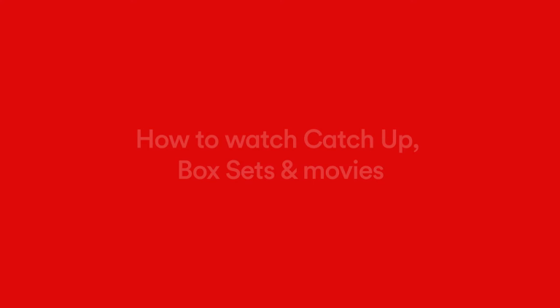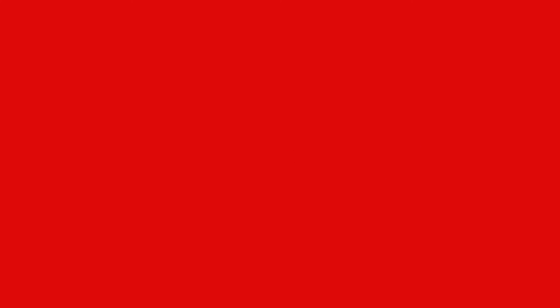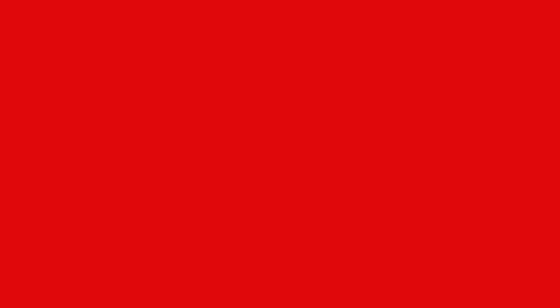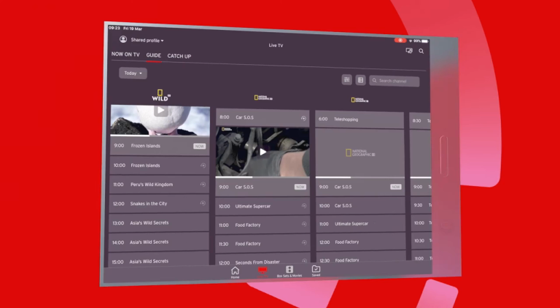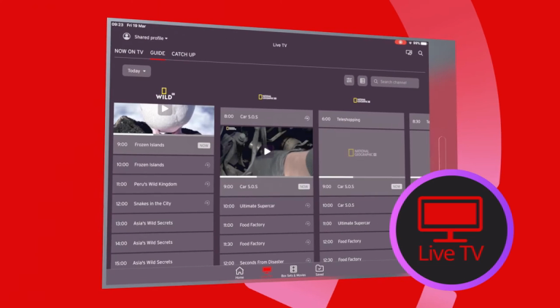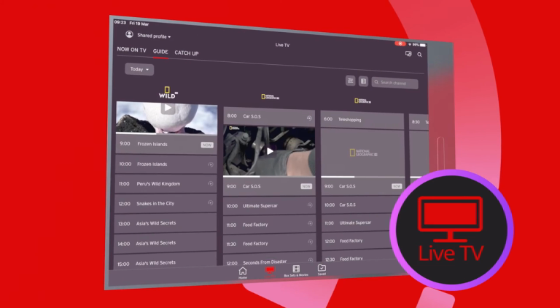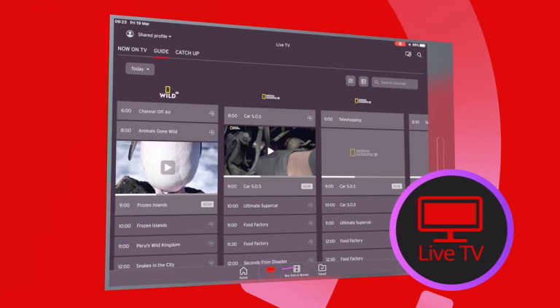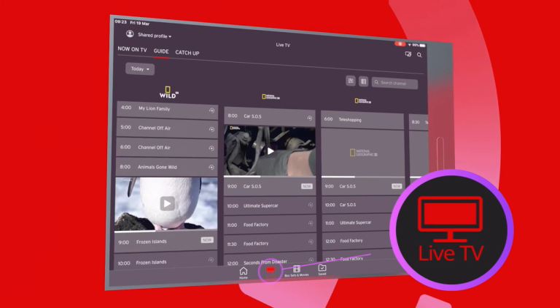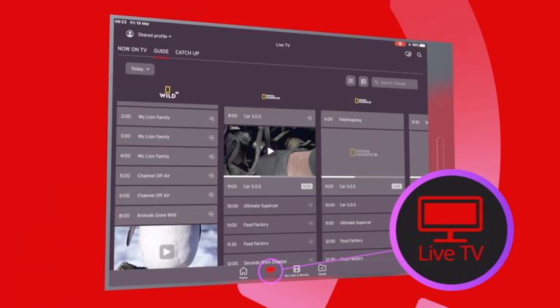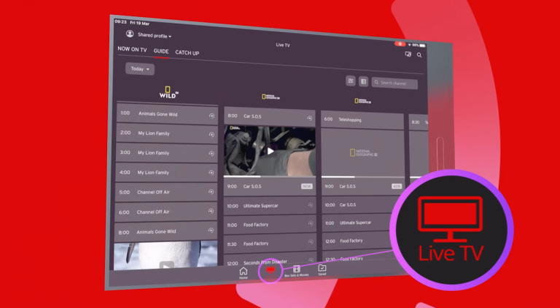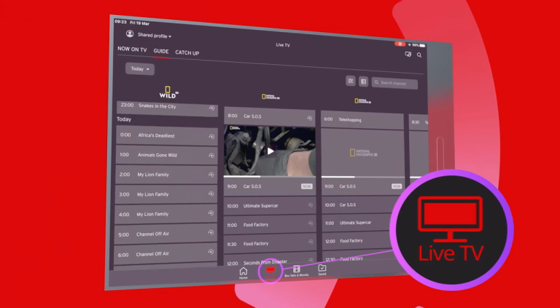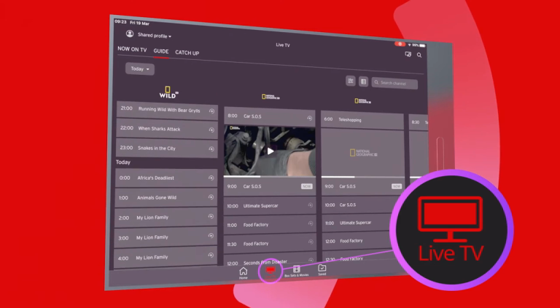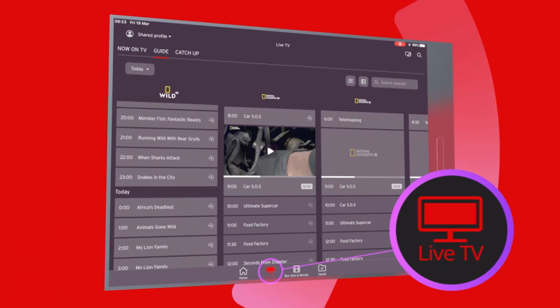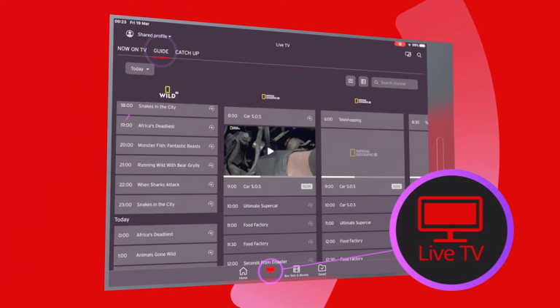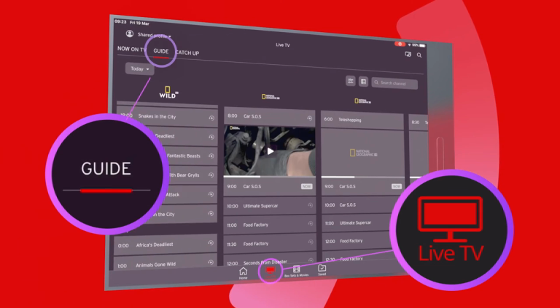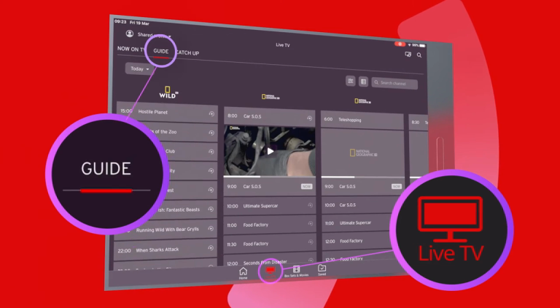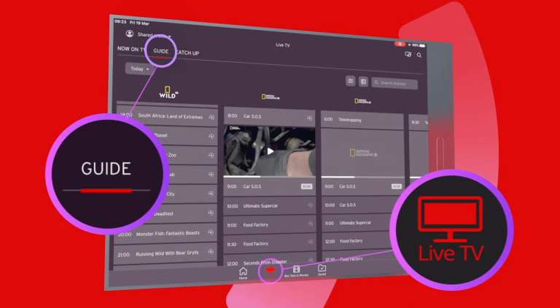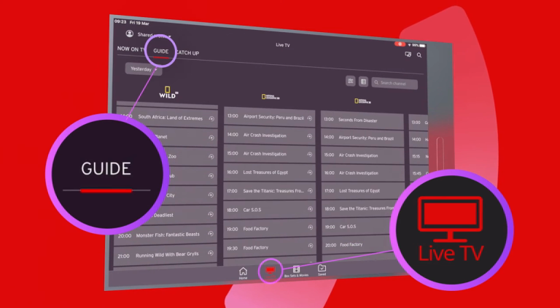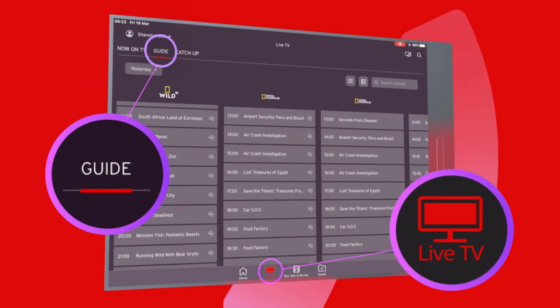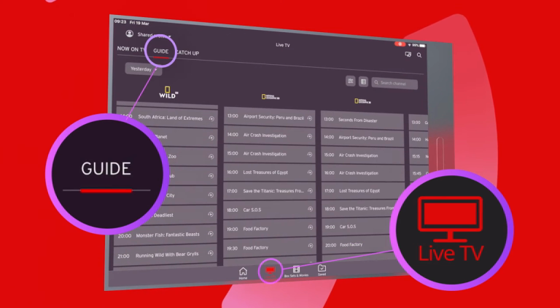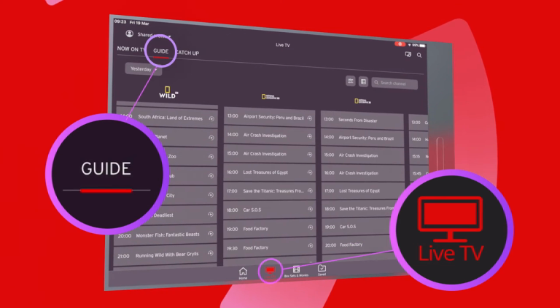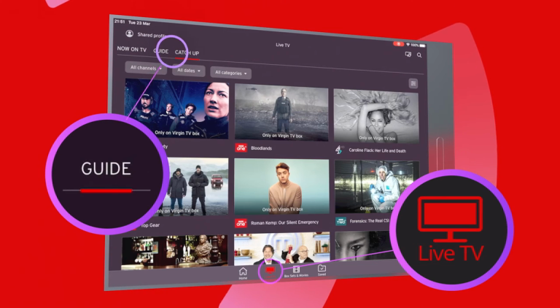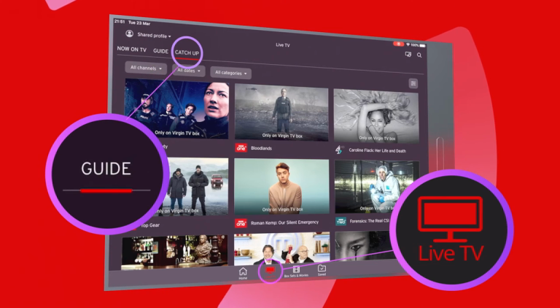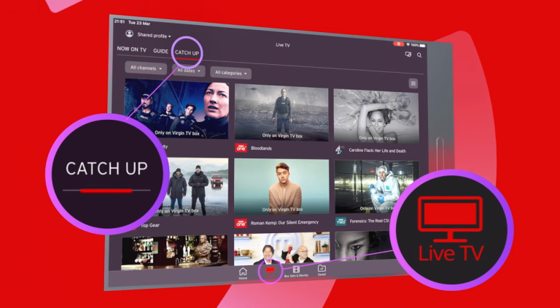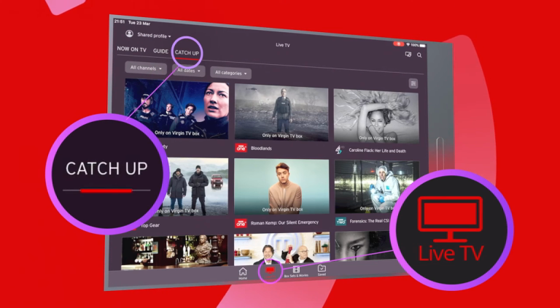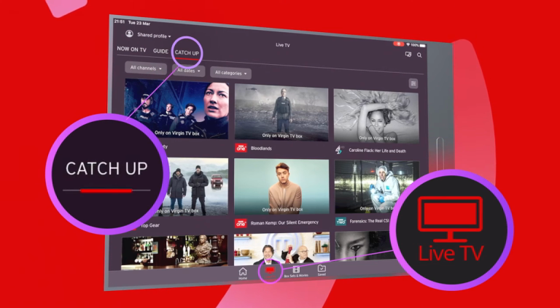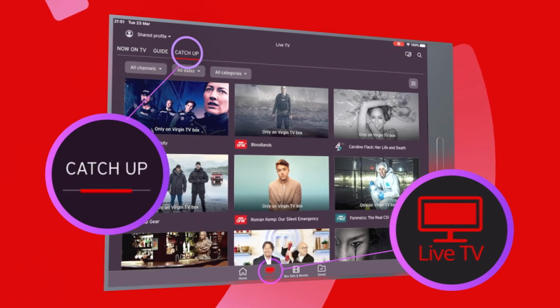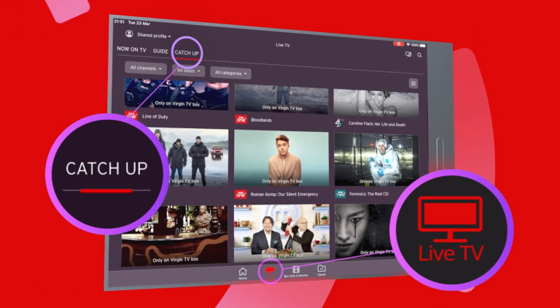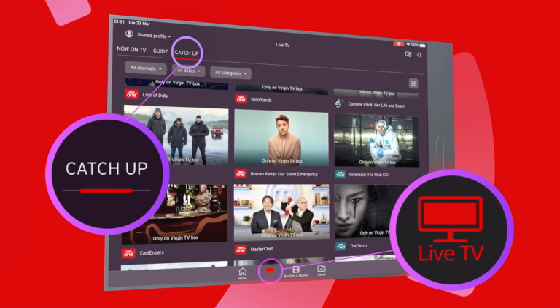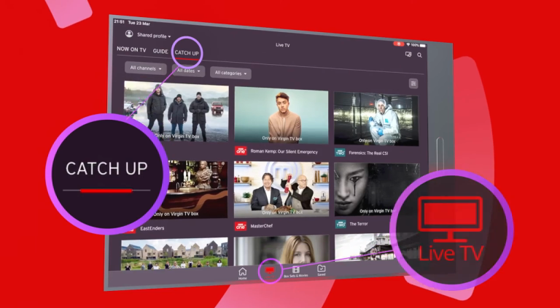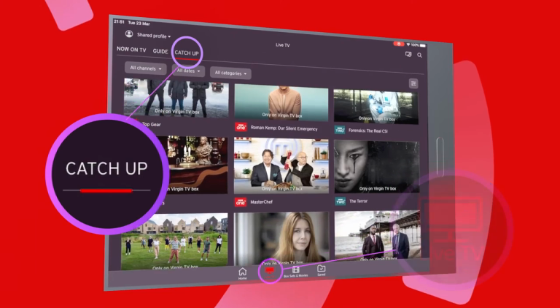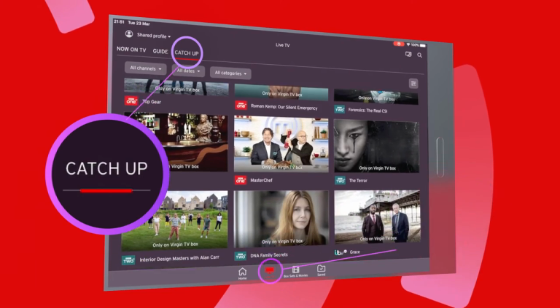You can catch up on old shows by scrolling backwards through the guide, or selecting catch up and browsing for what you want.